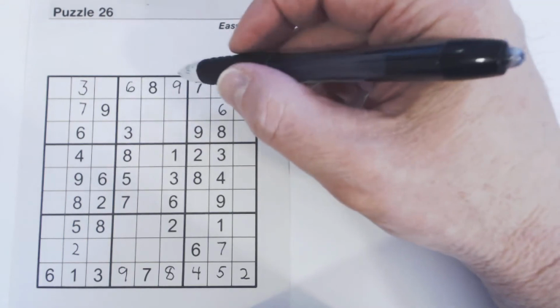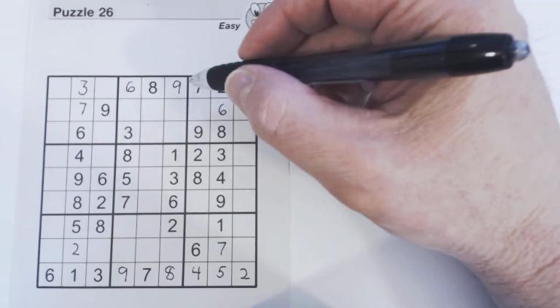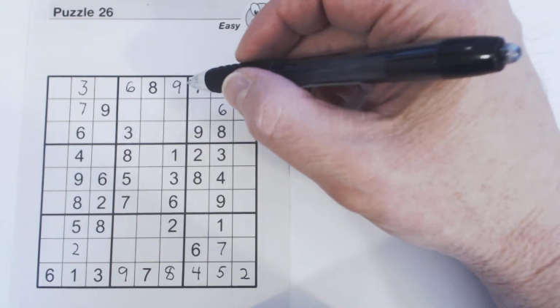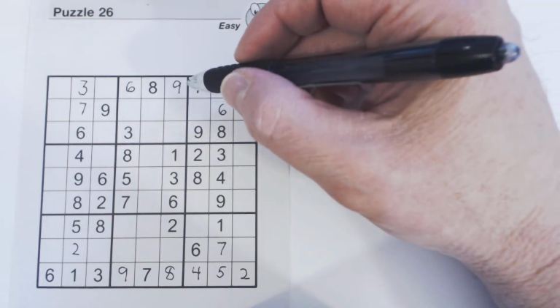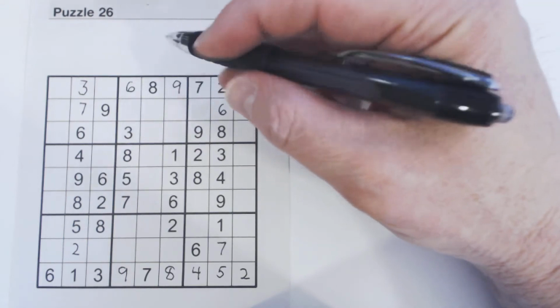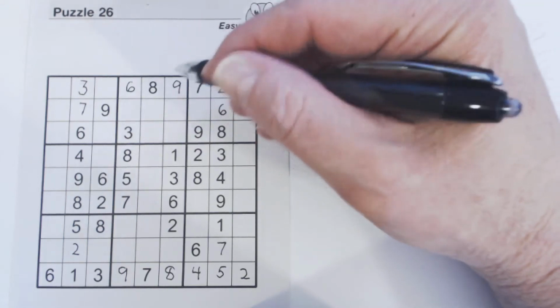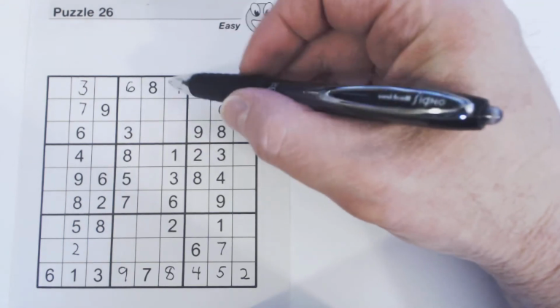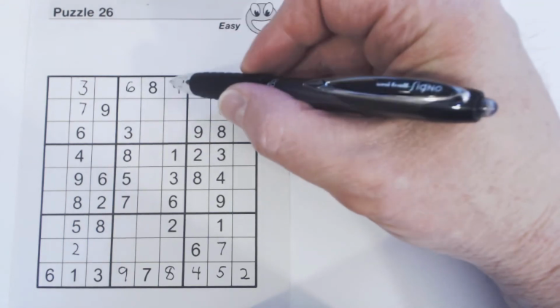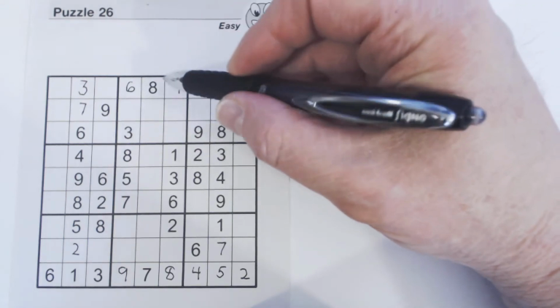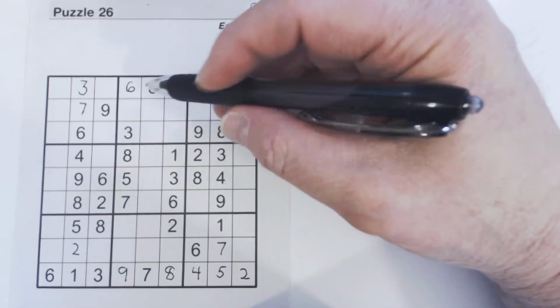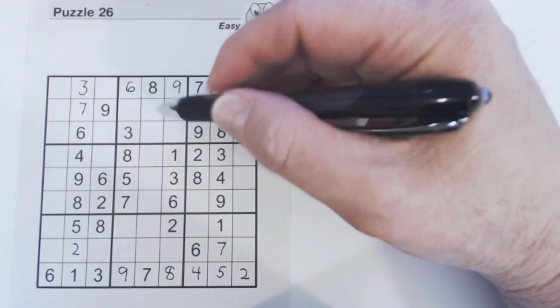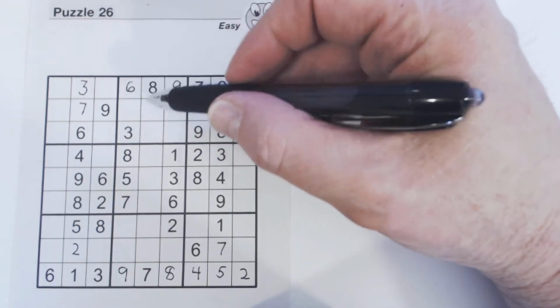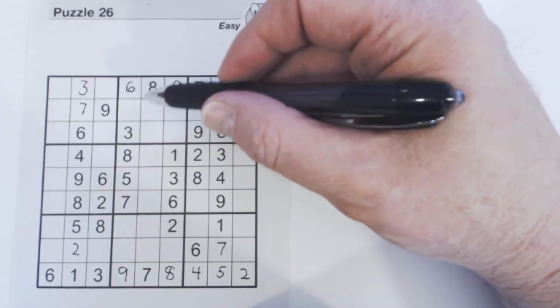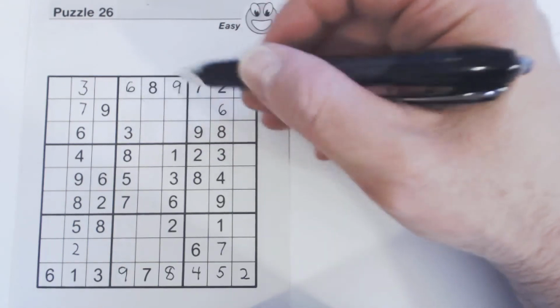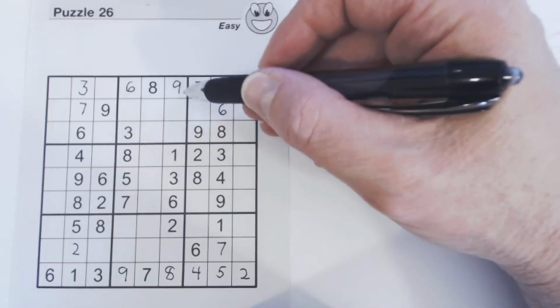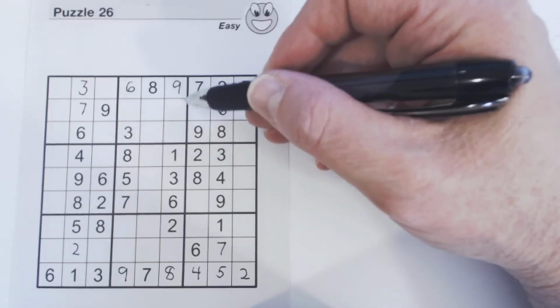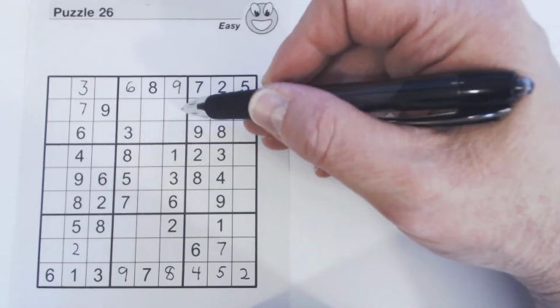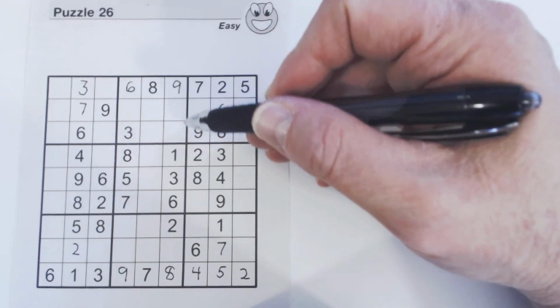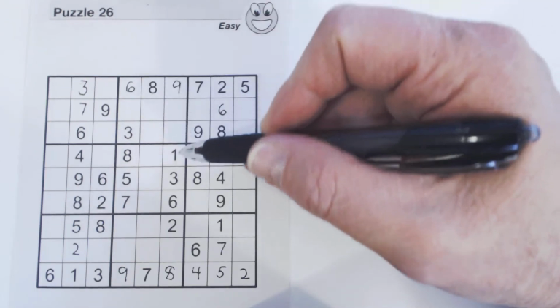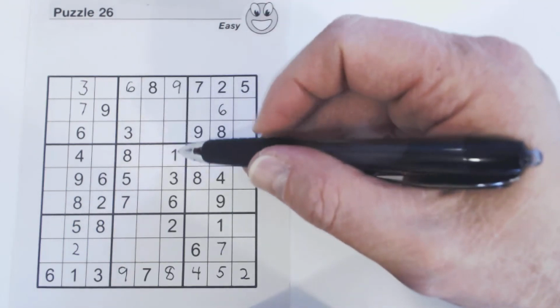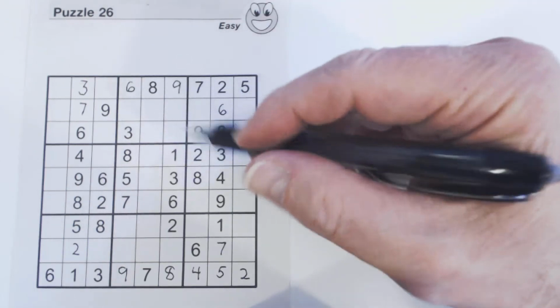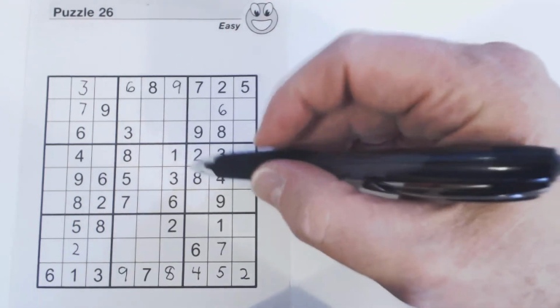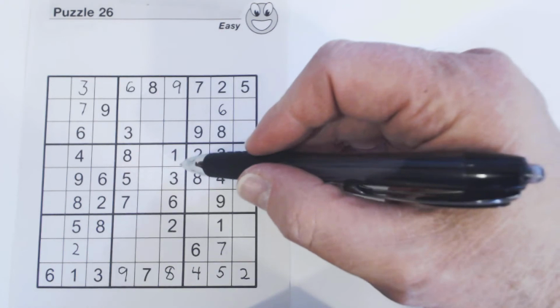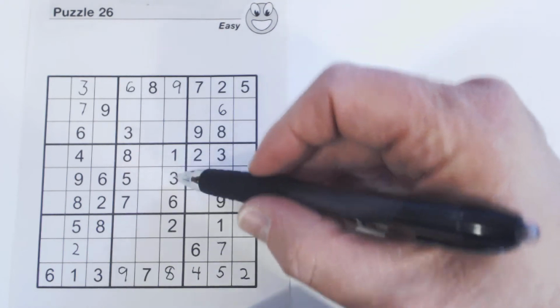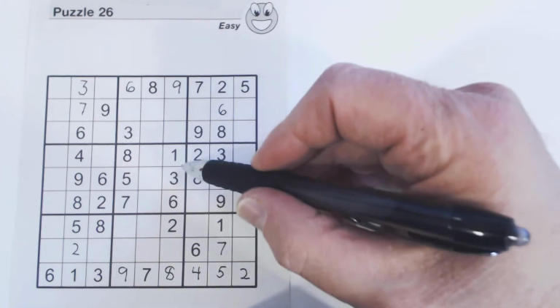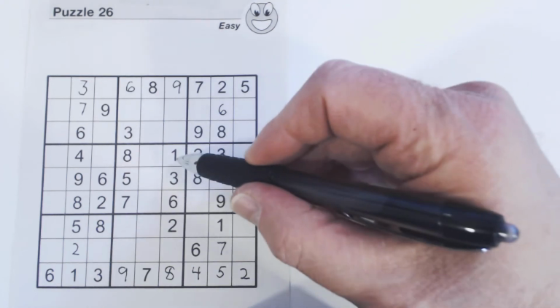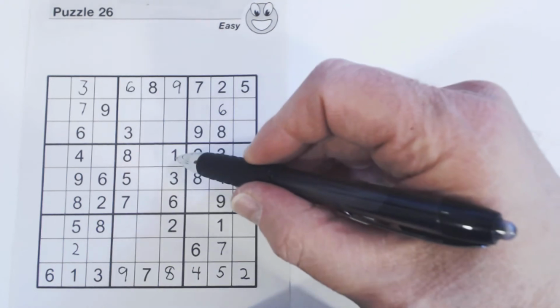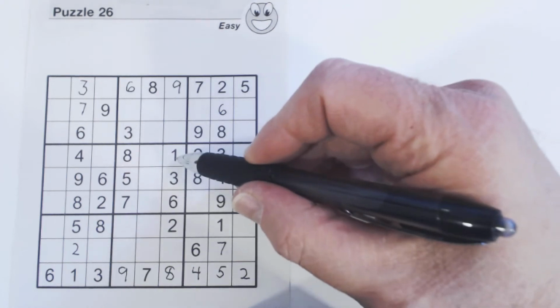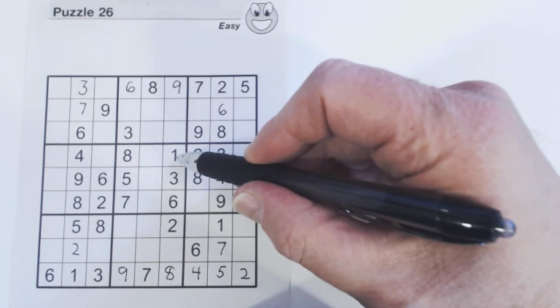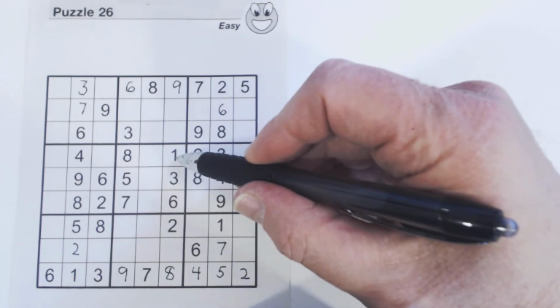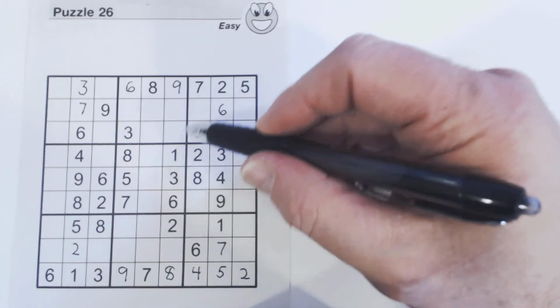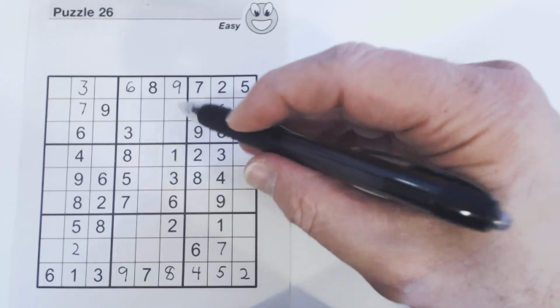Twins are a little bit more advanced concept, but I think you can understand that. Let's see — let's look at this column here.